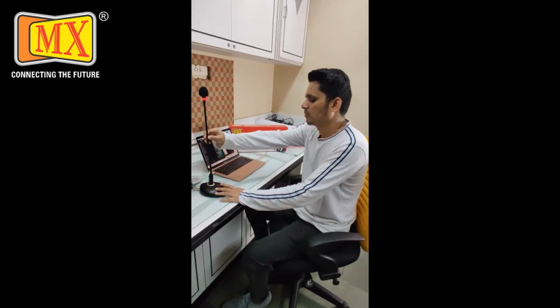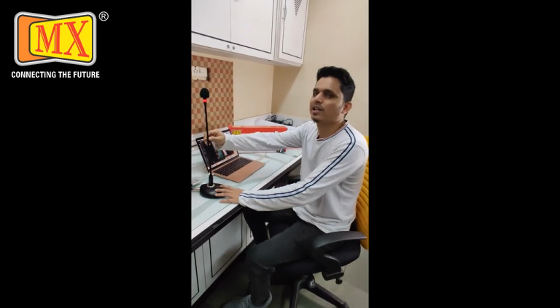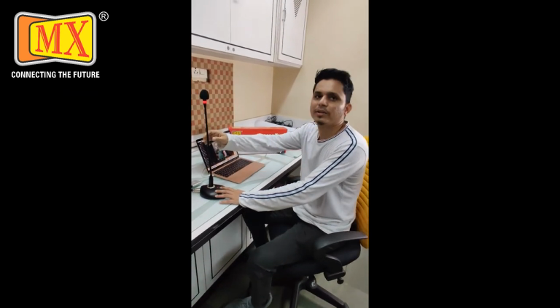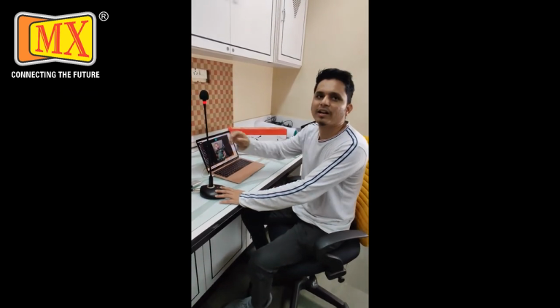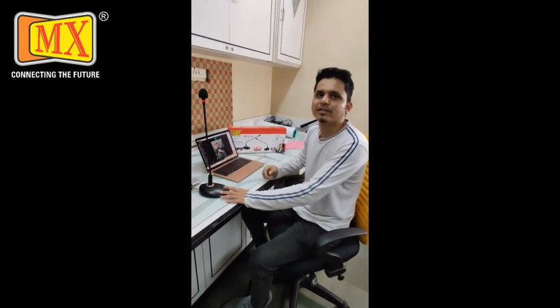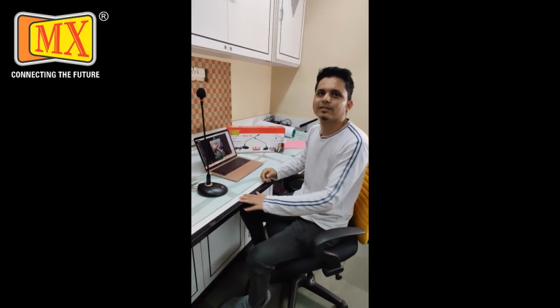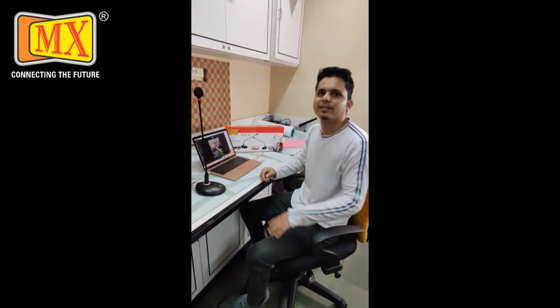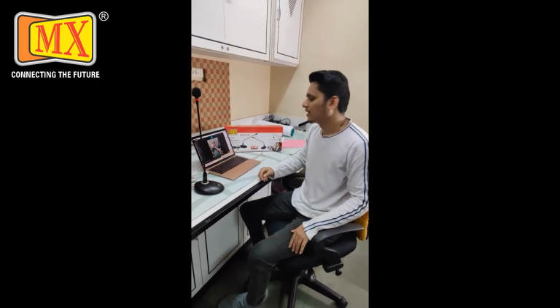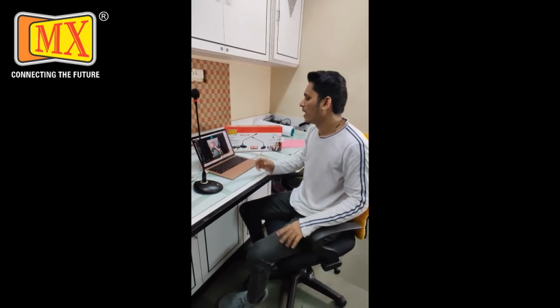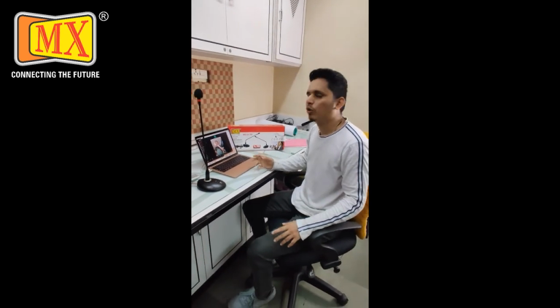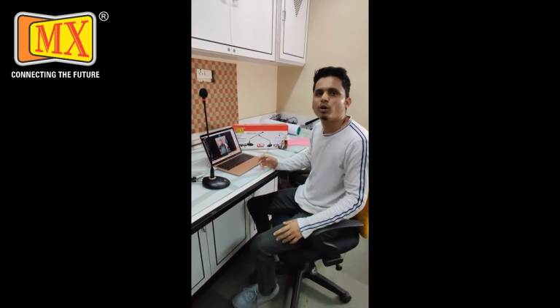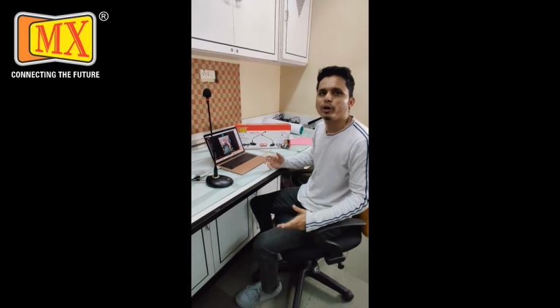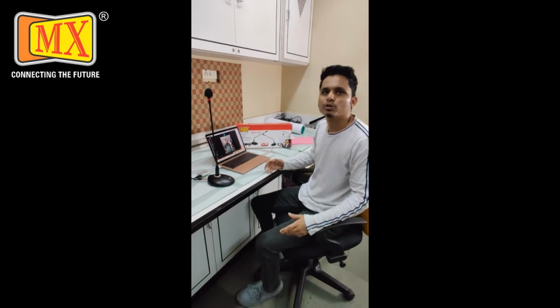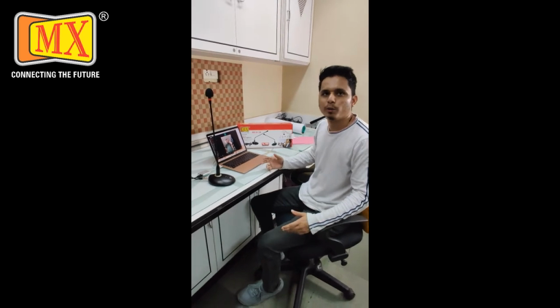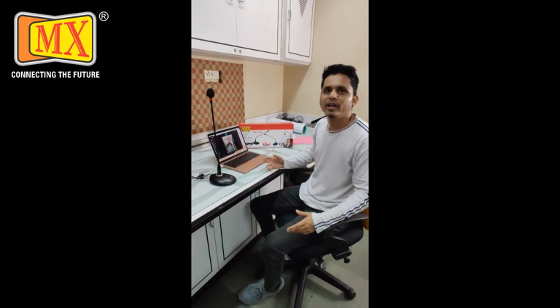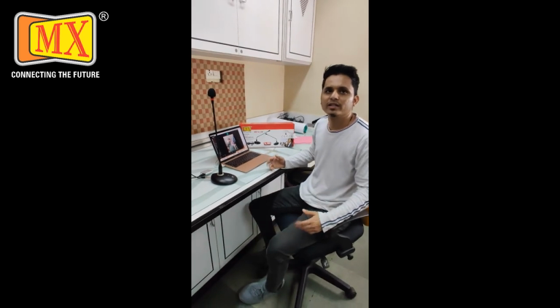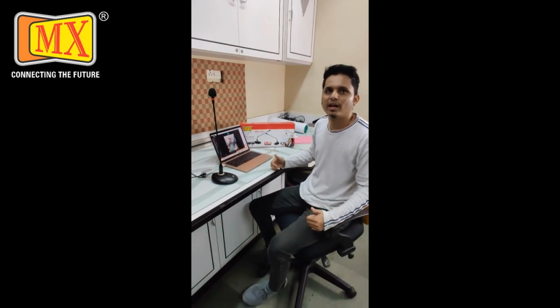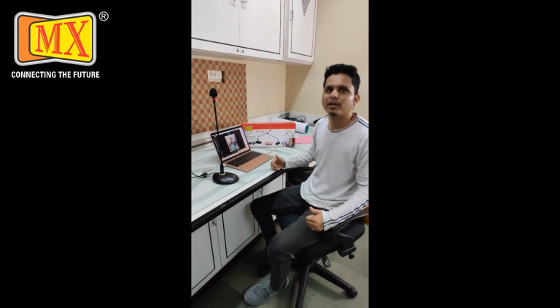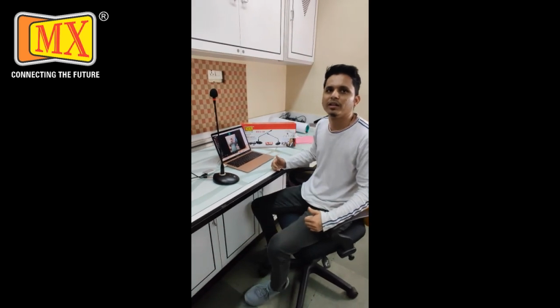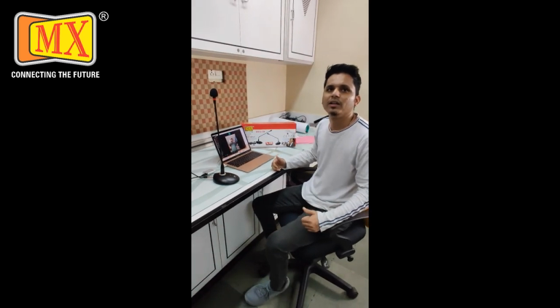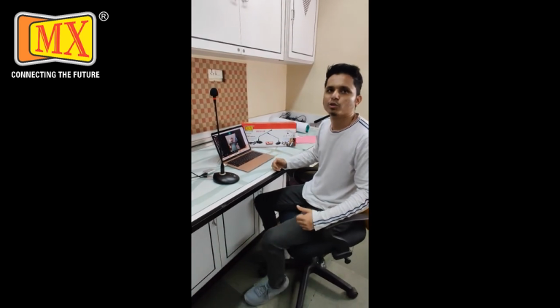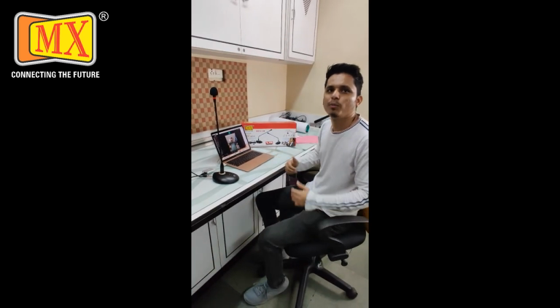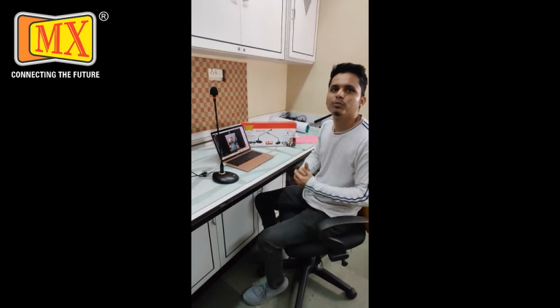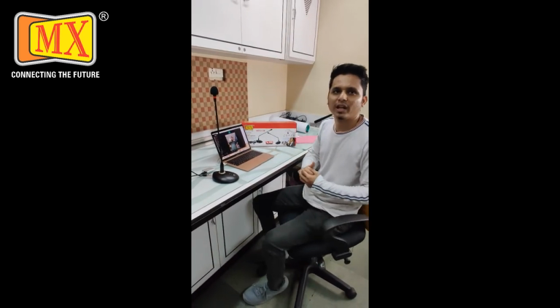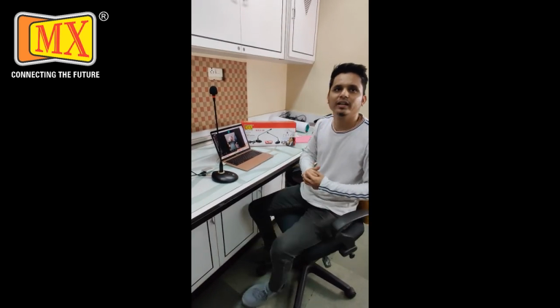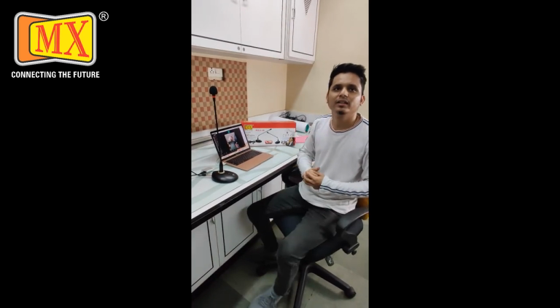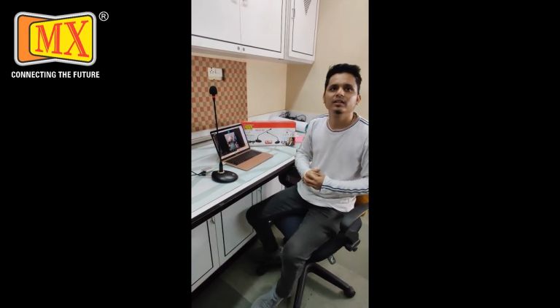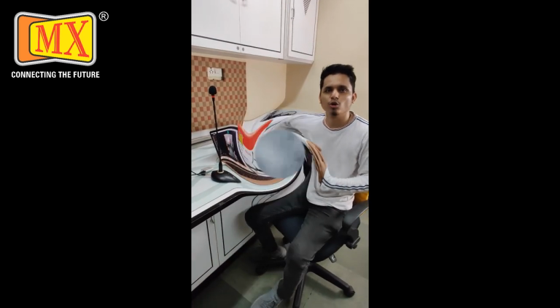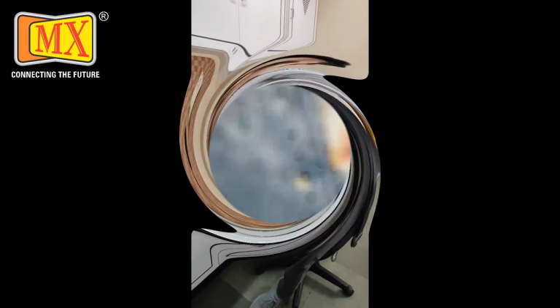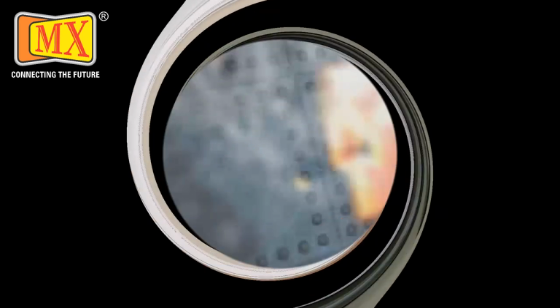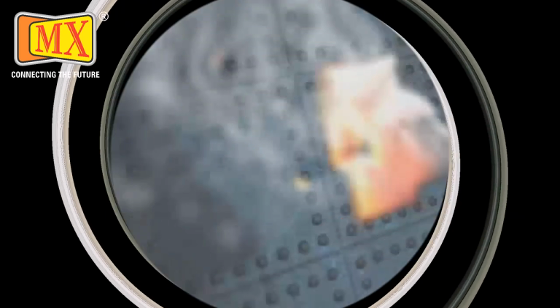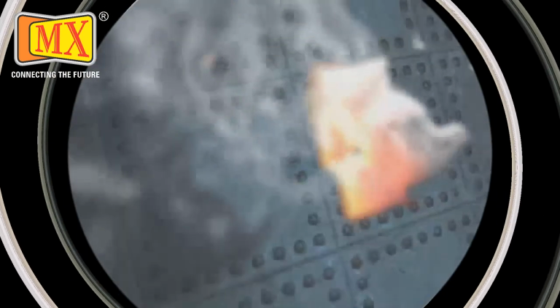As you can see, friends, the MacBook and Windows both work well. I hope you like it, so go for it. Thank you.